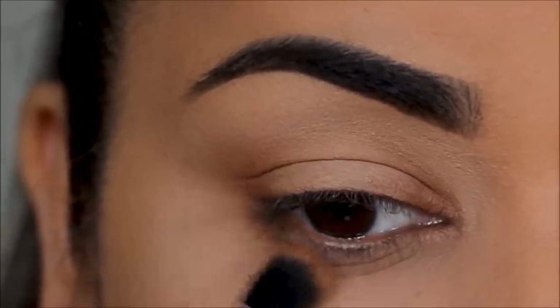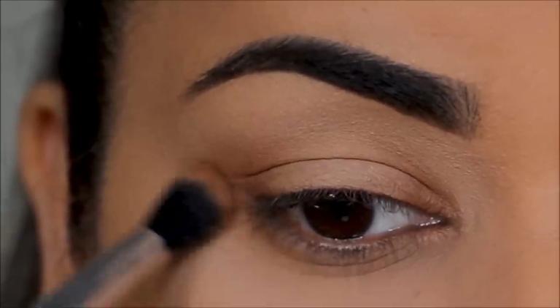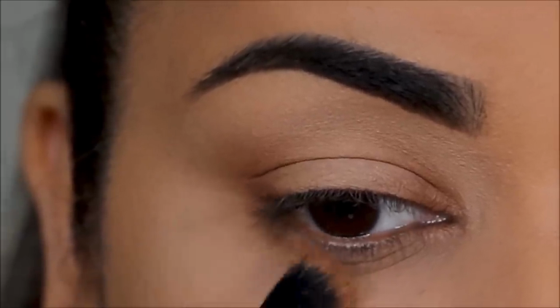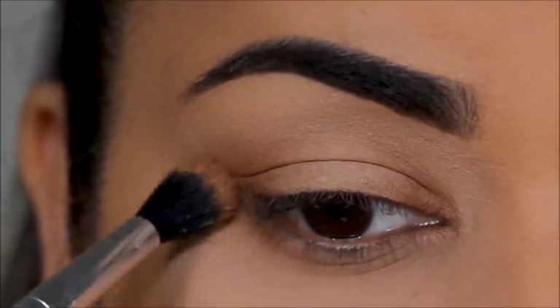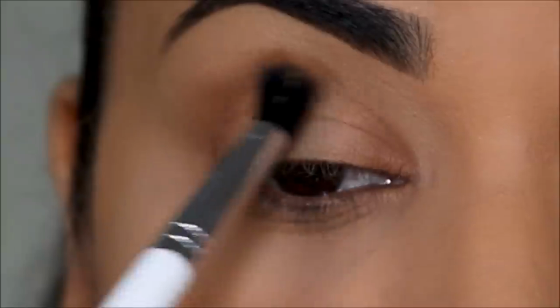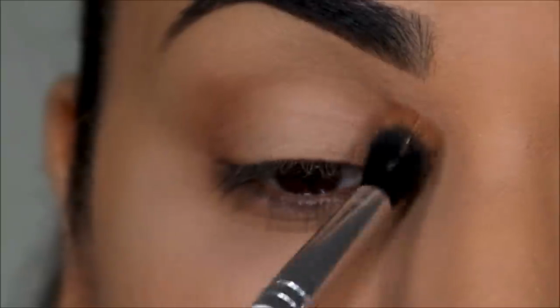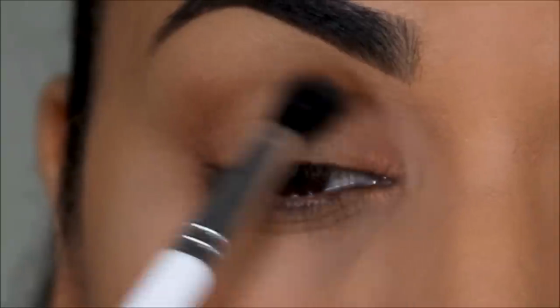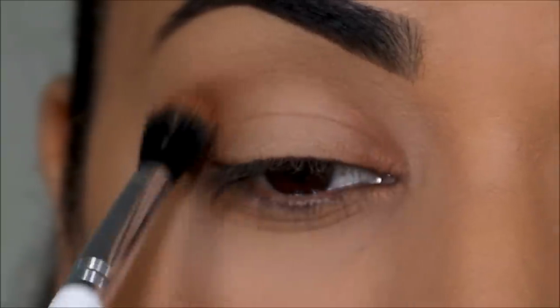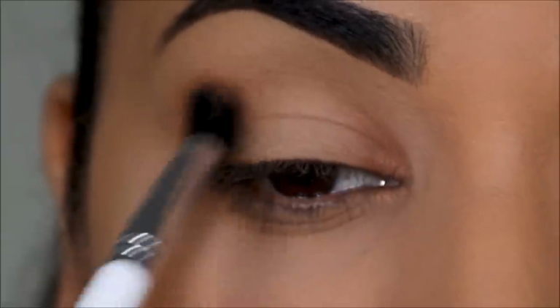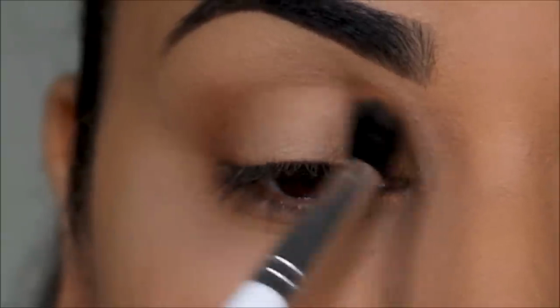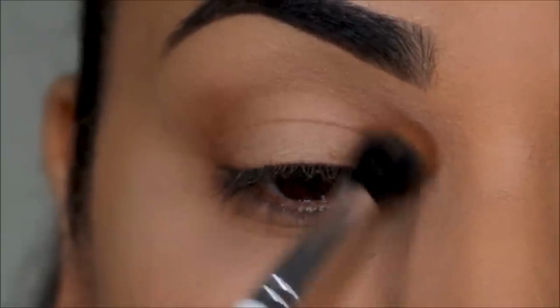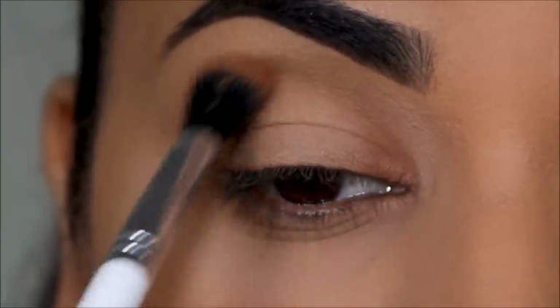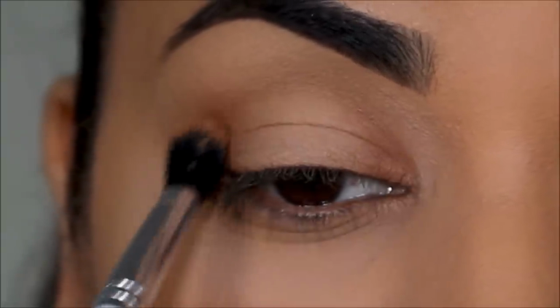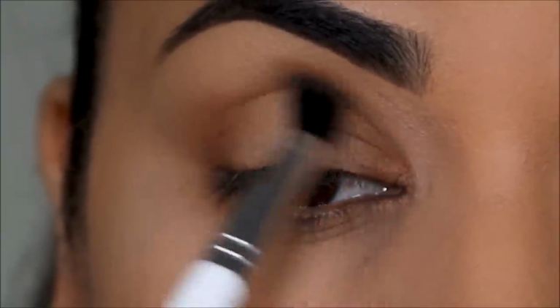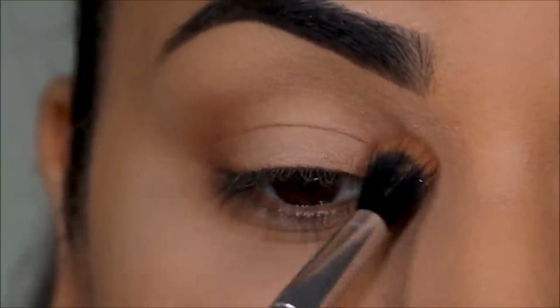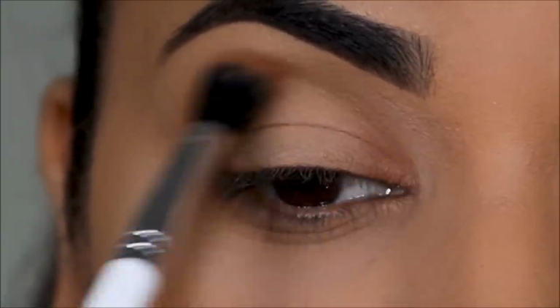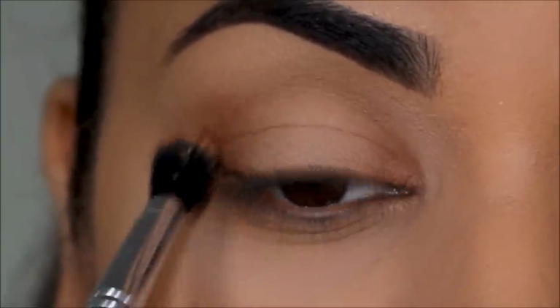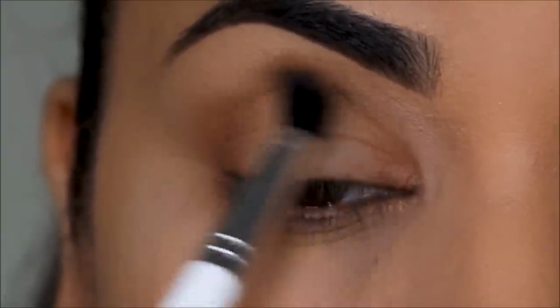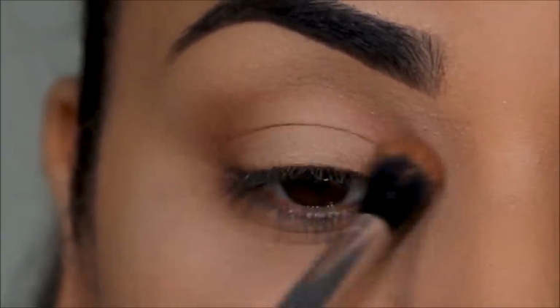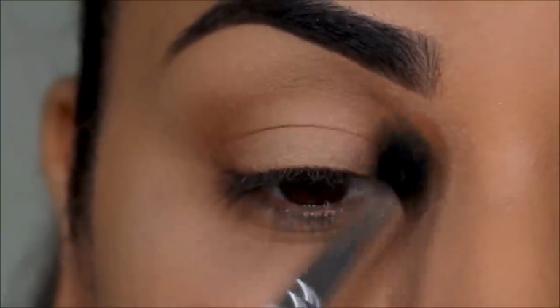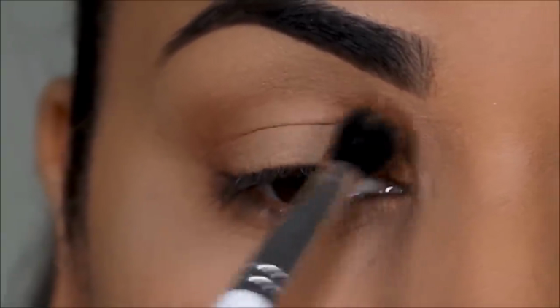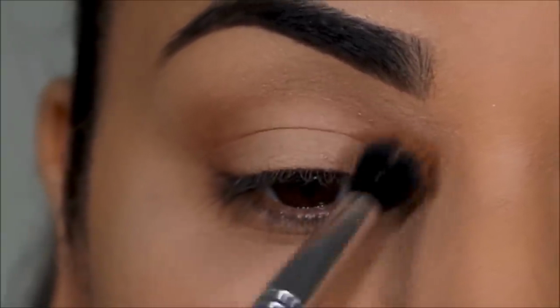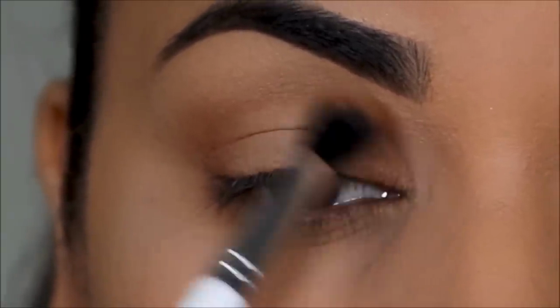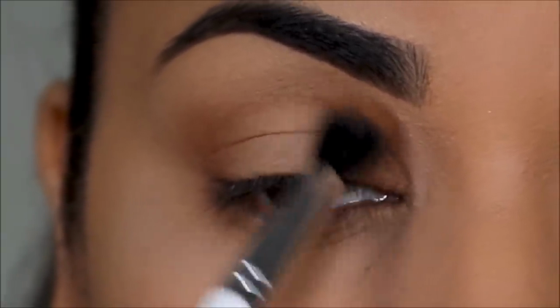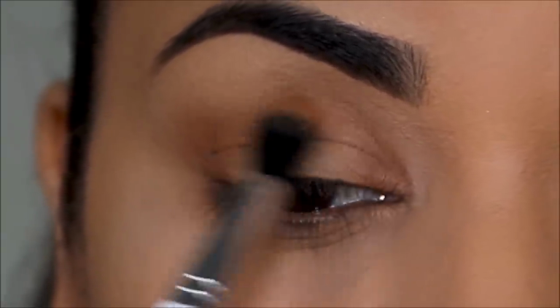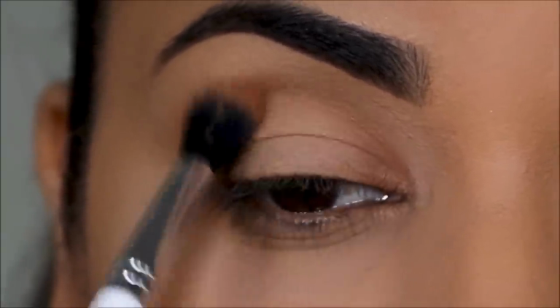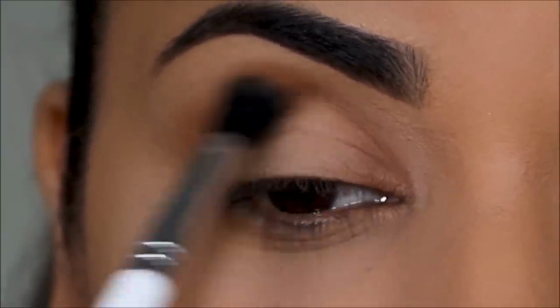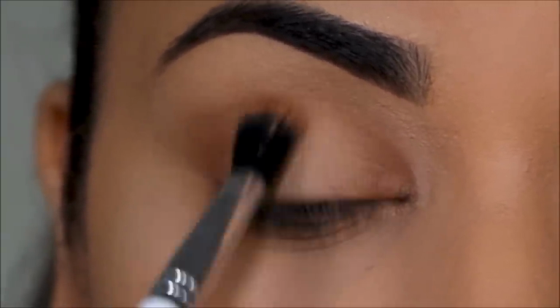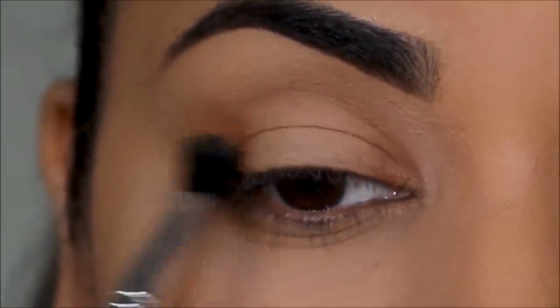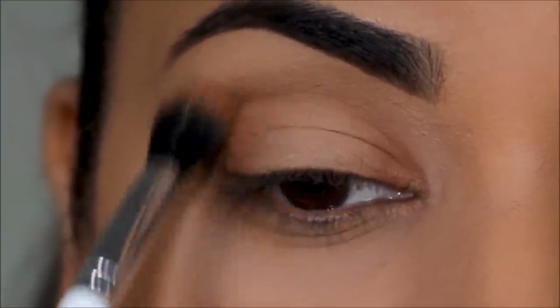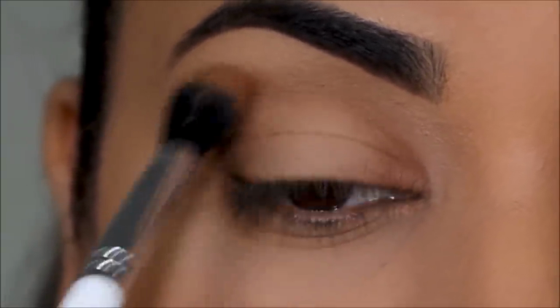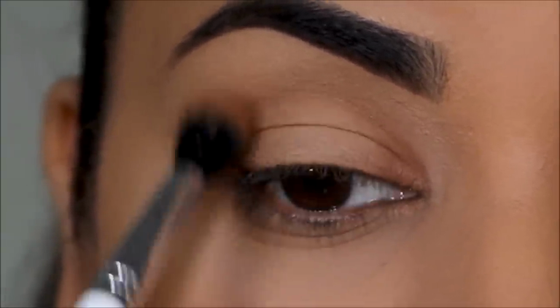I'm not only softening it in the corners — whatever residue is left on the brush, I'm also swiping it through the crease.